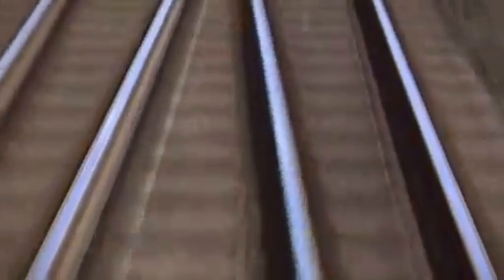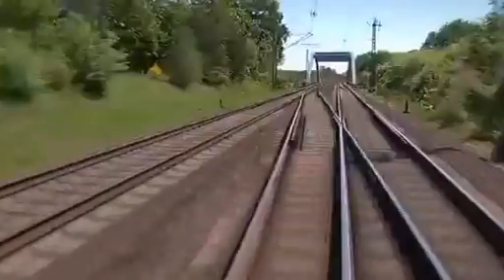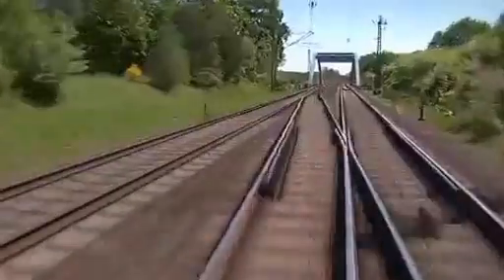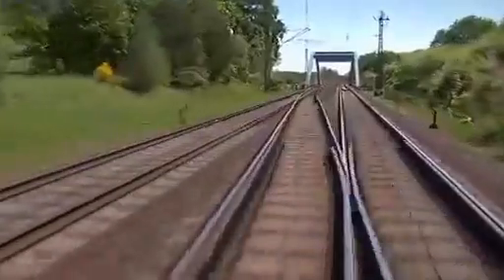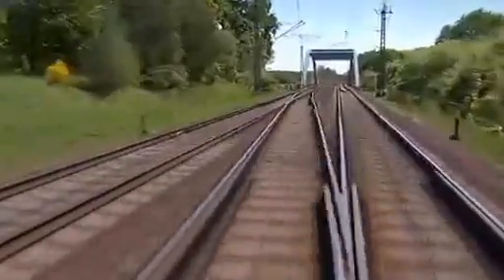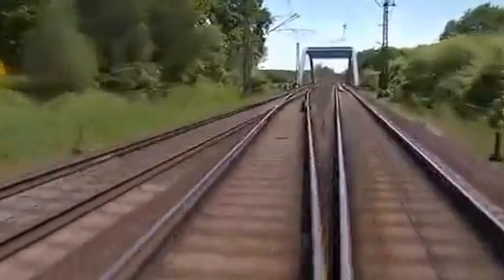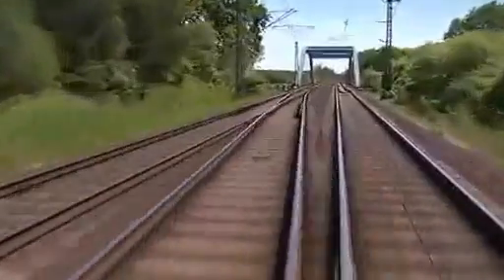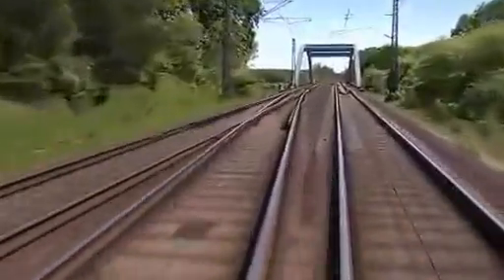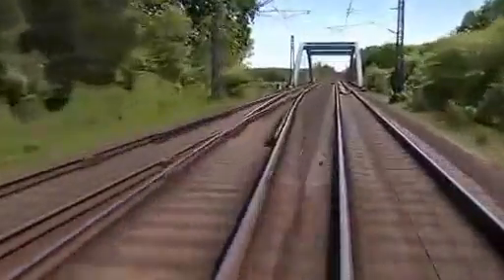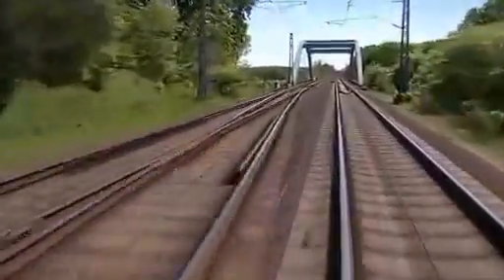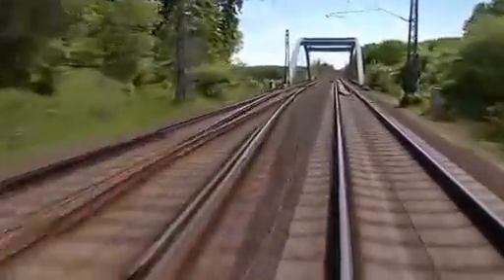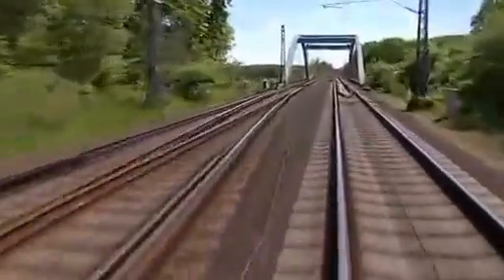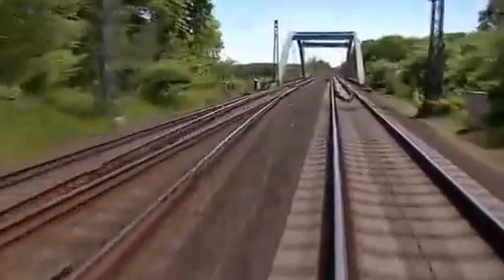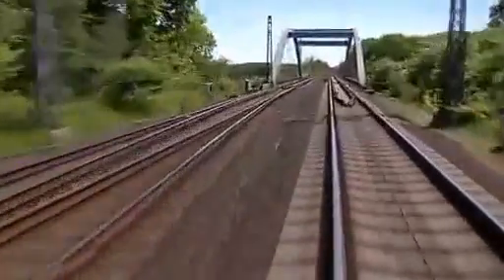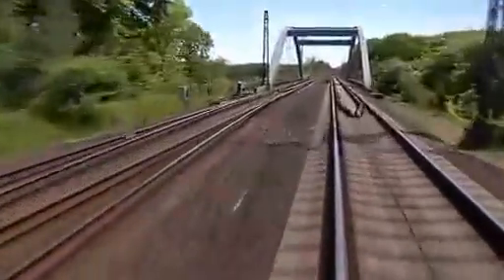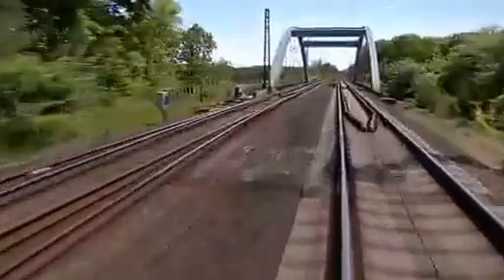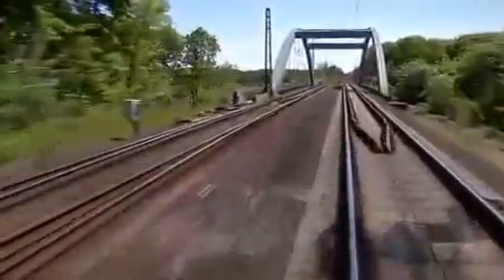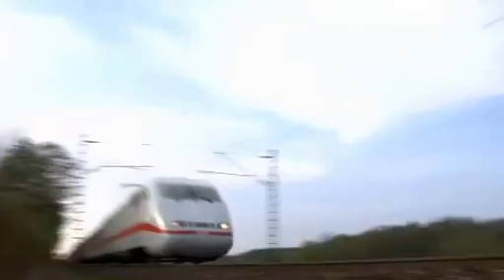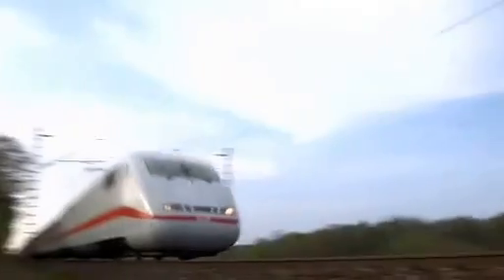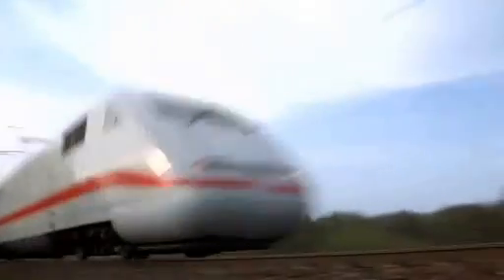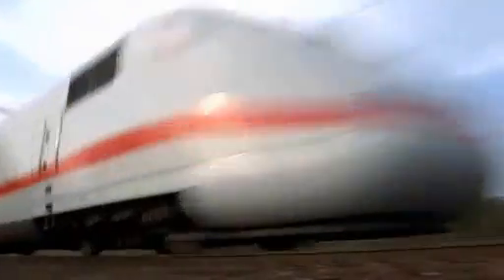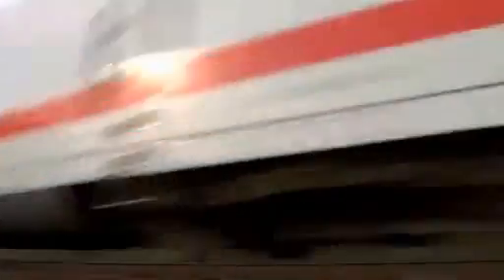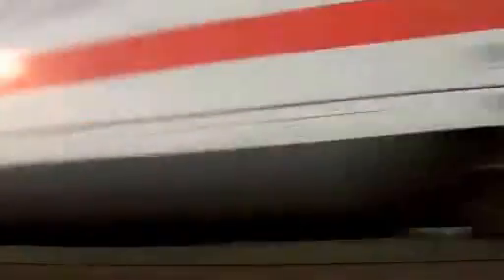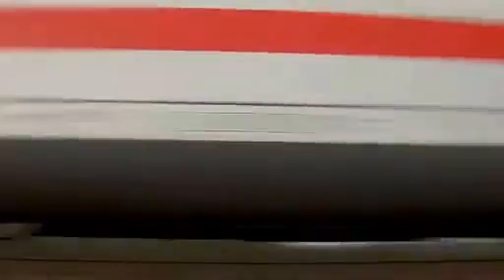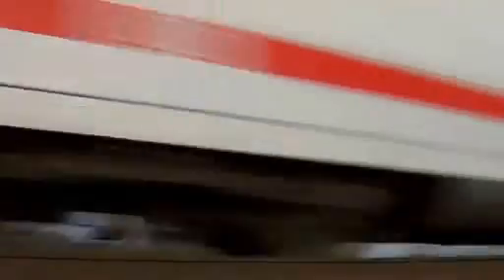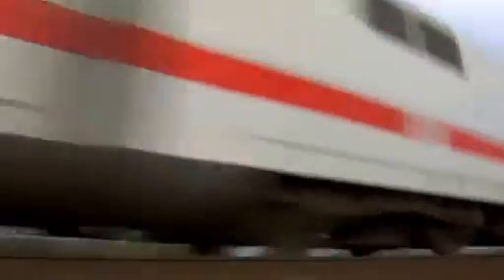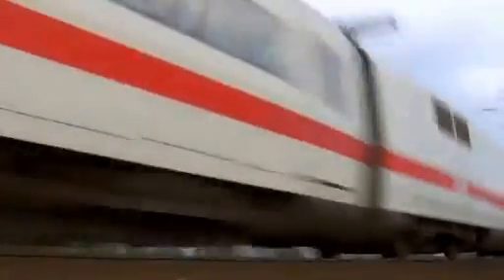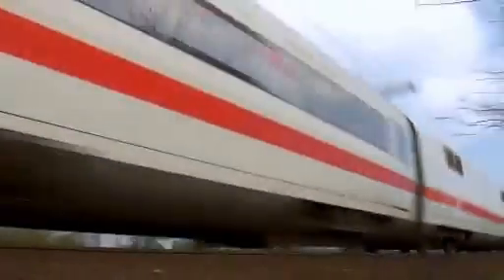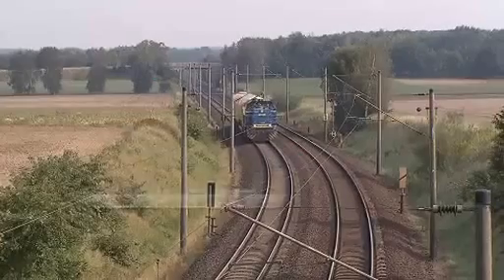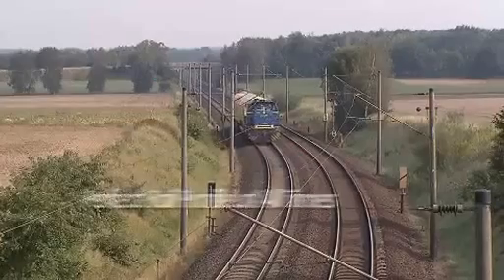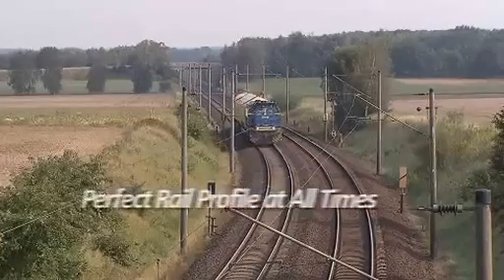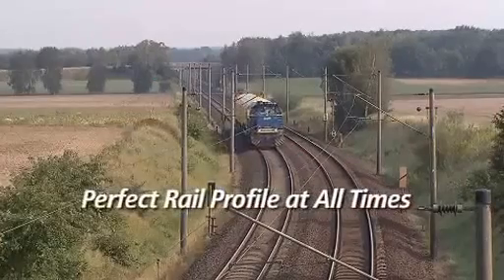The train can even cross switches and turnouts without any problem and without affecting them.